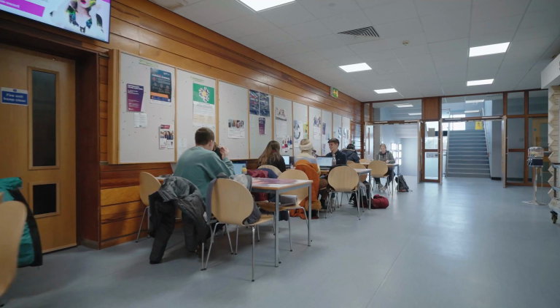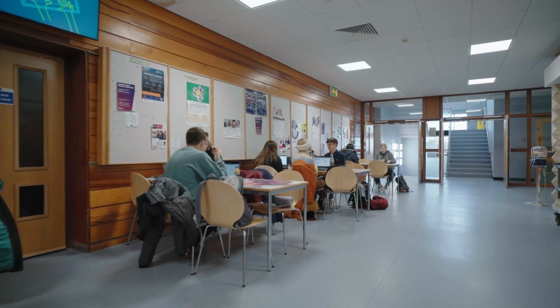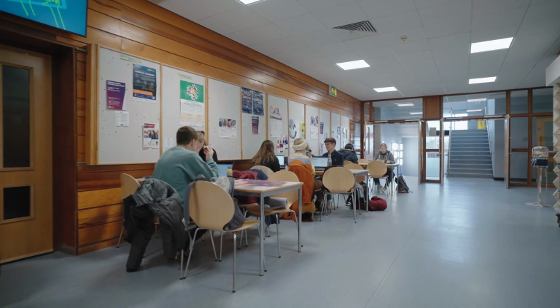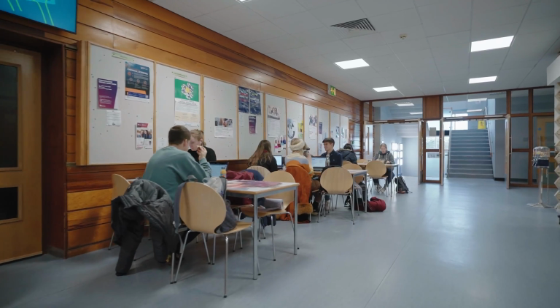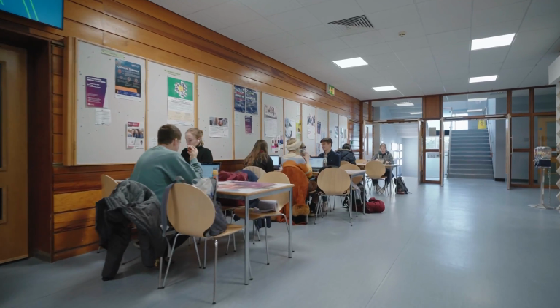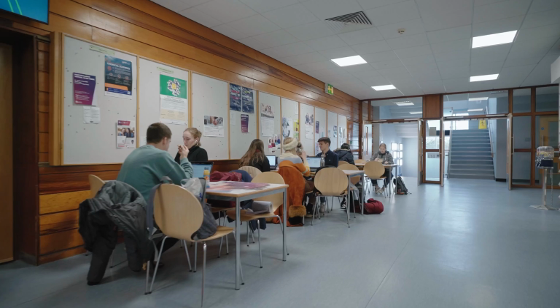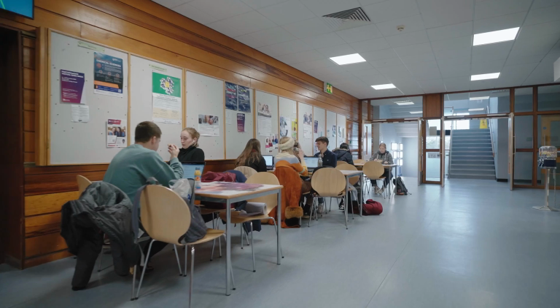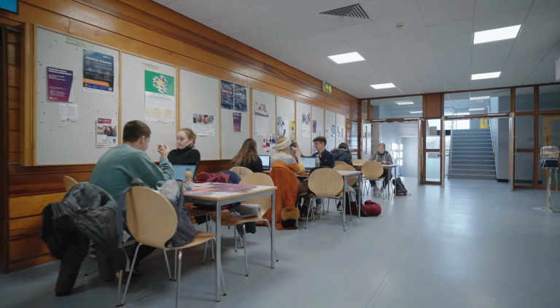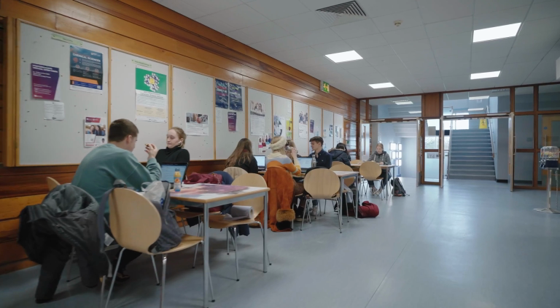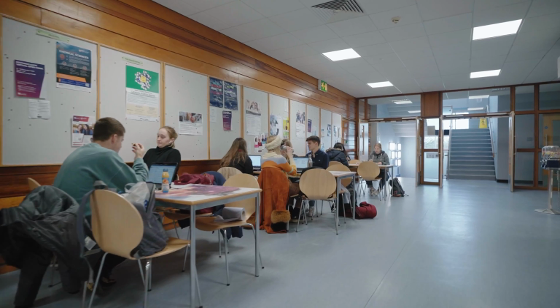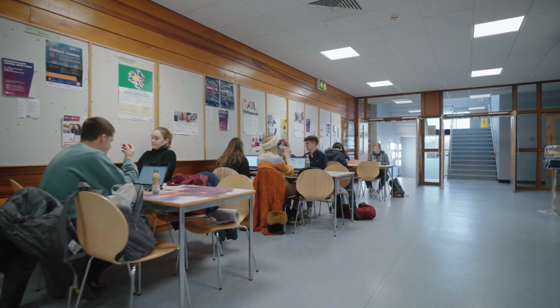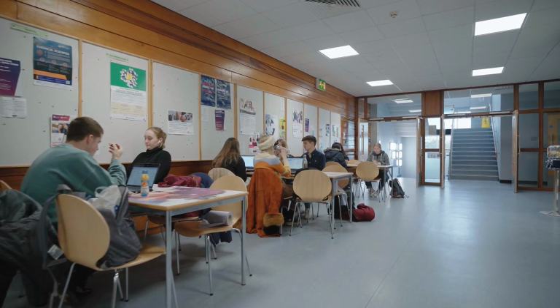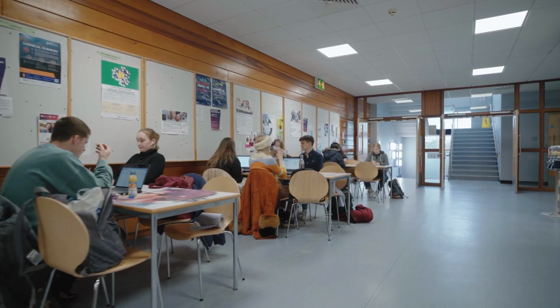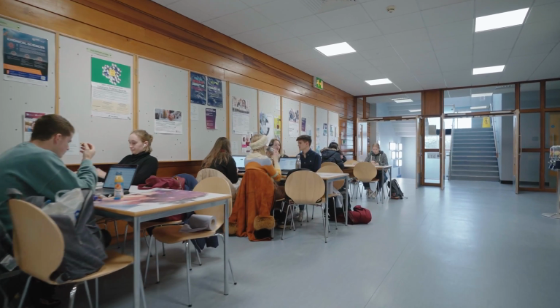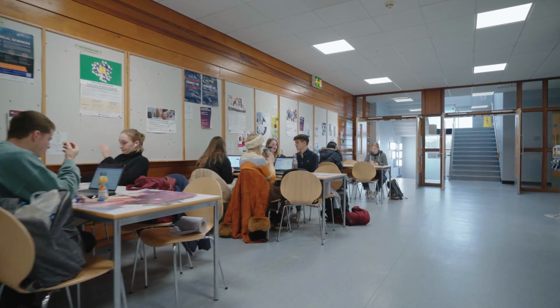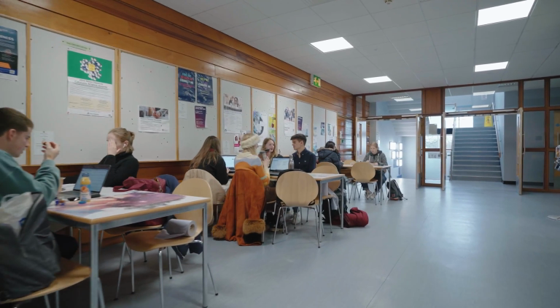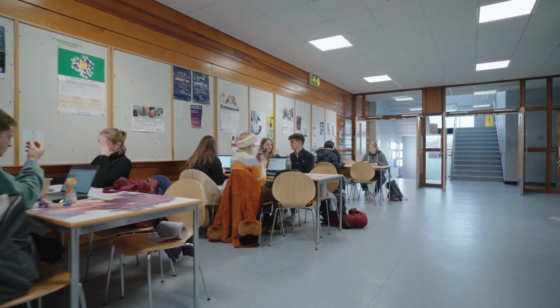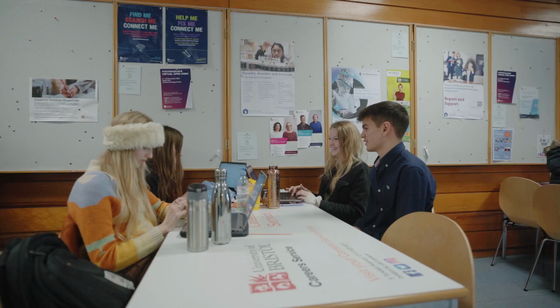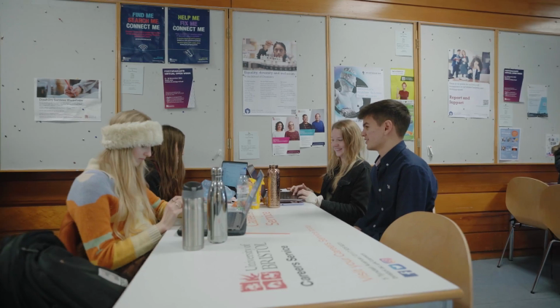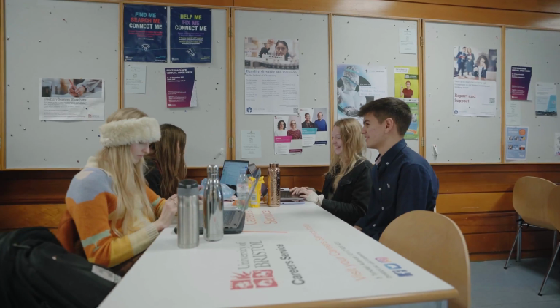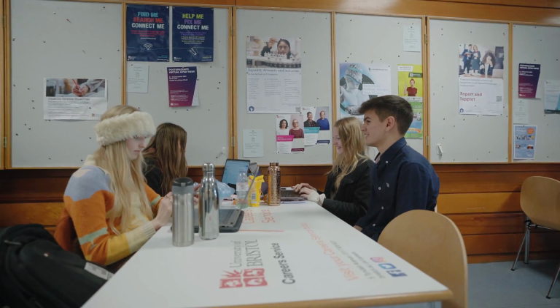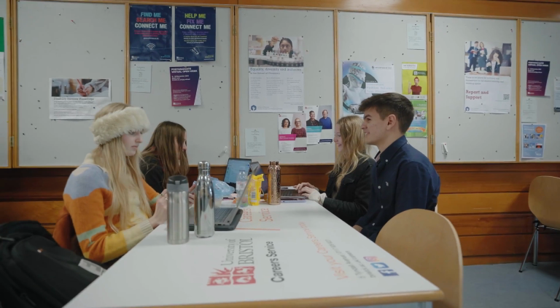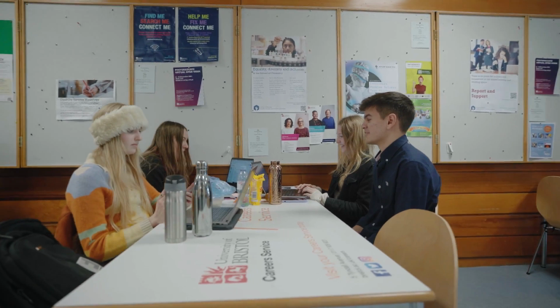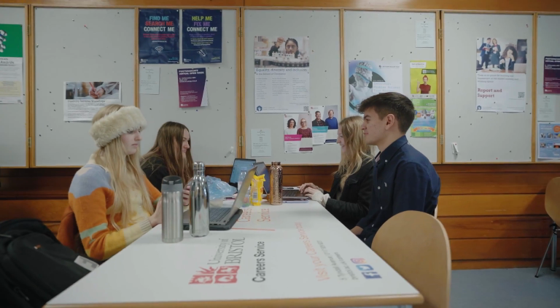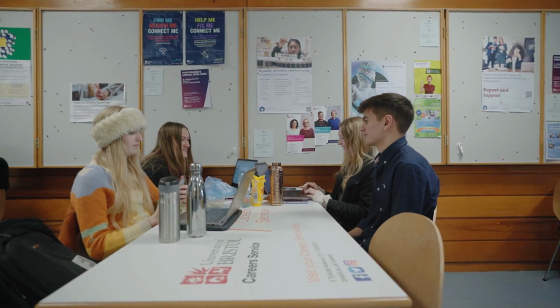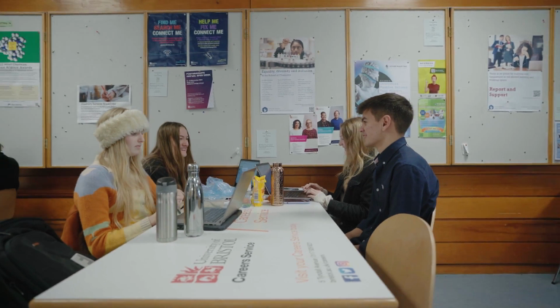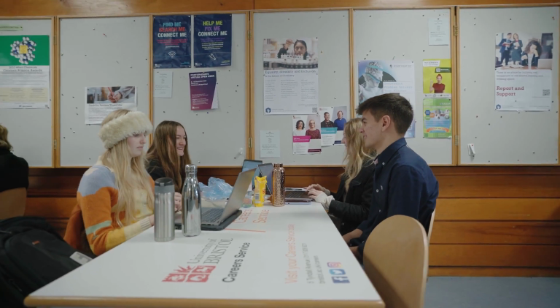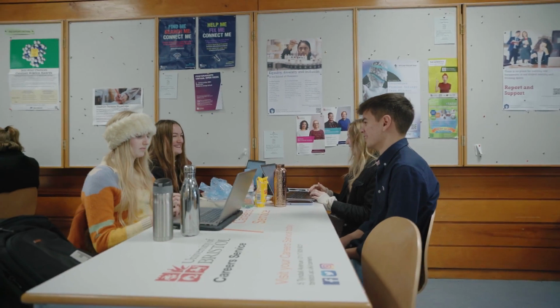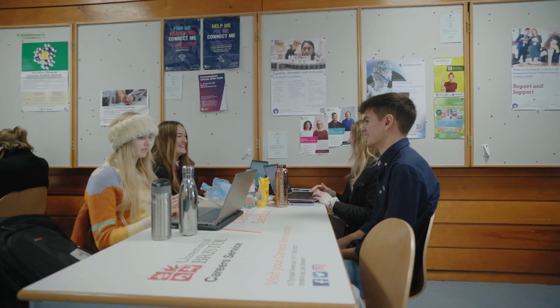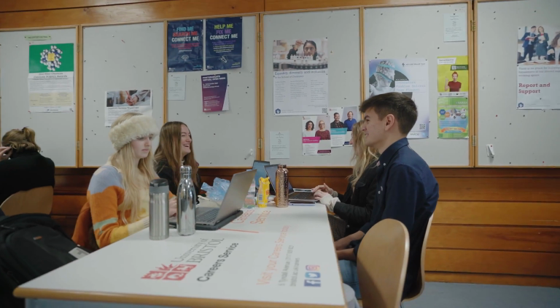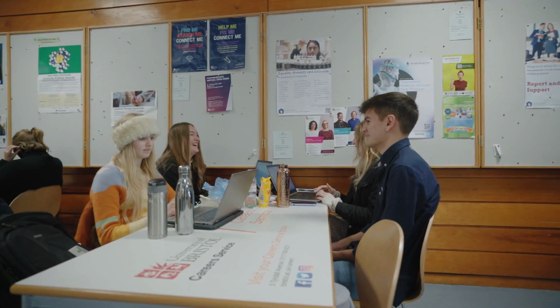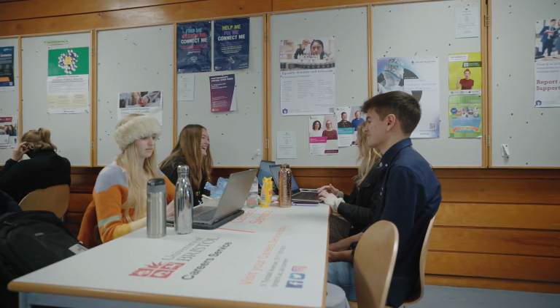The Chemistry Cafe is a great place to meet up with friends, grab some lunch or coffee, or work on a group project together.